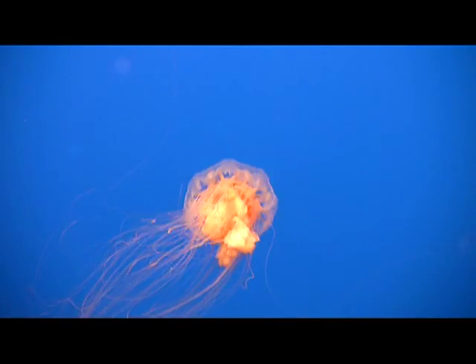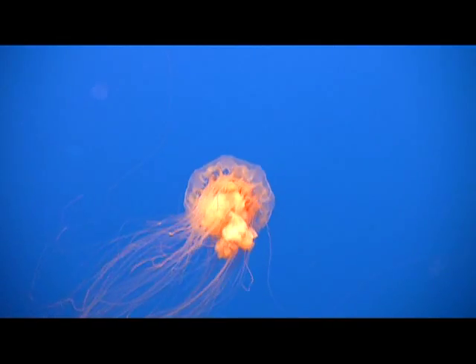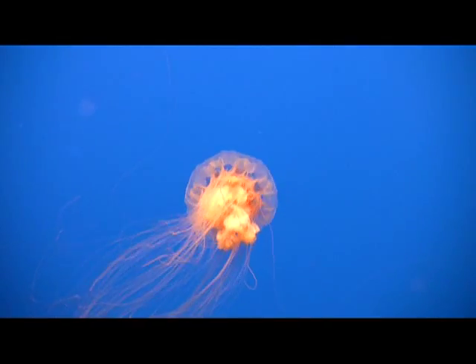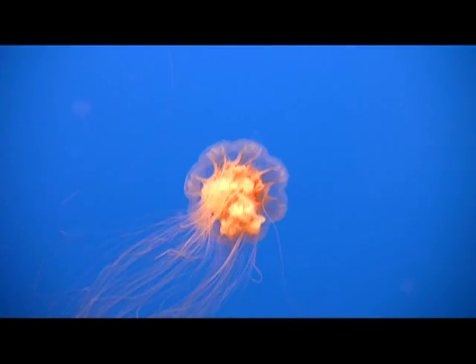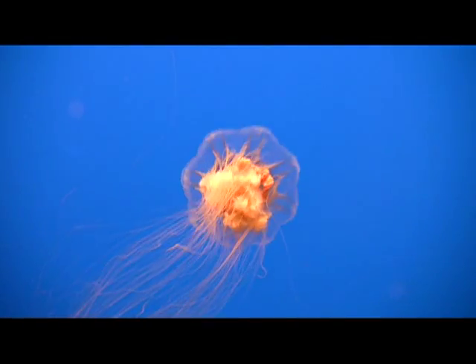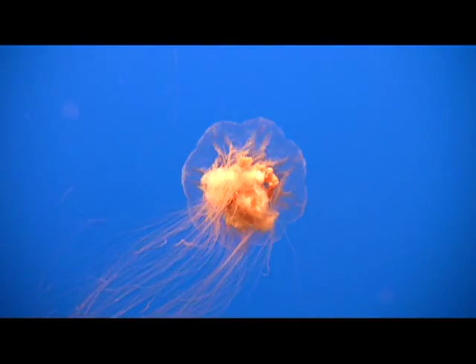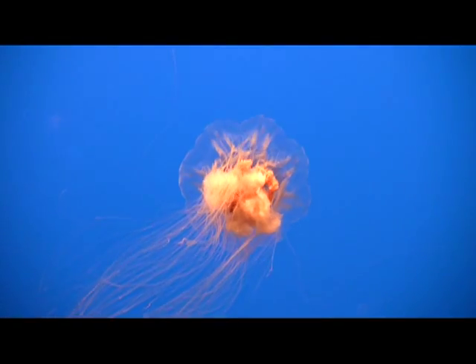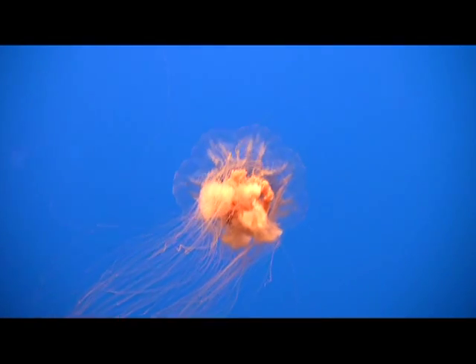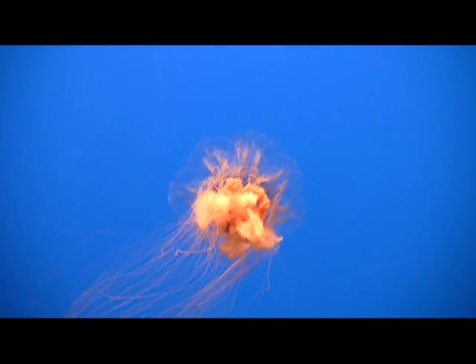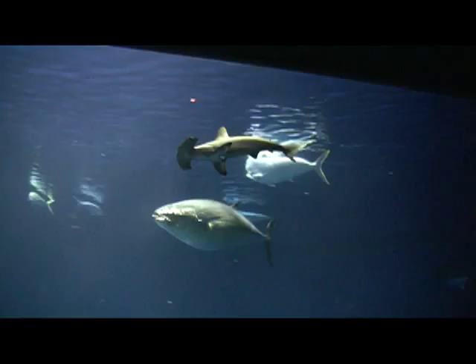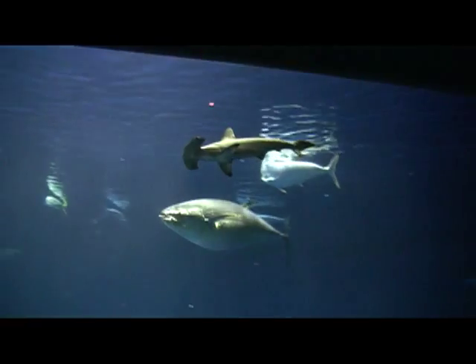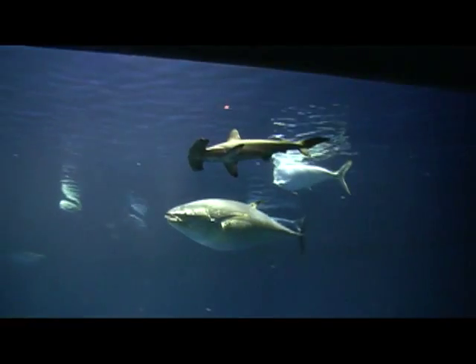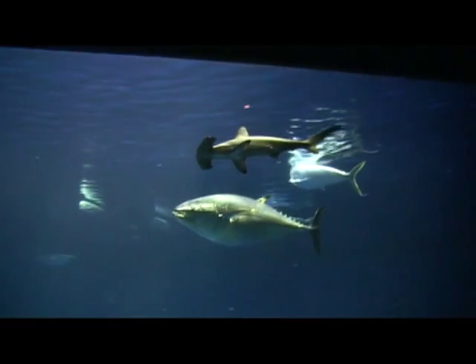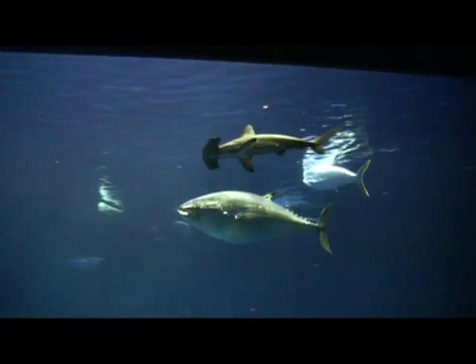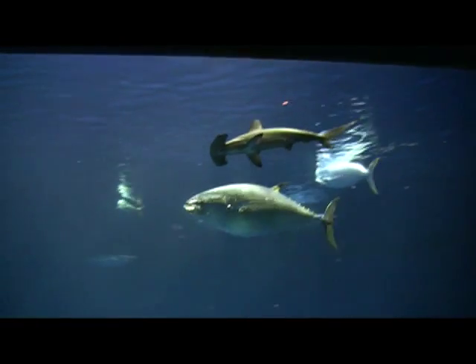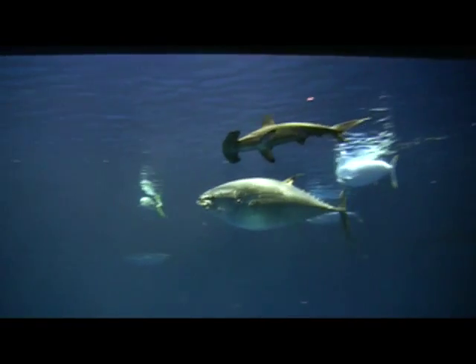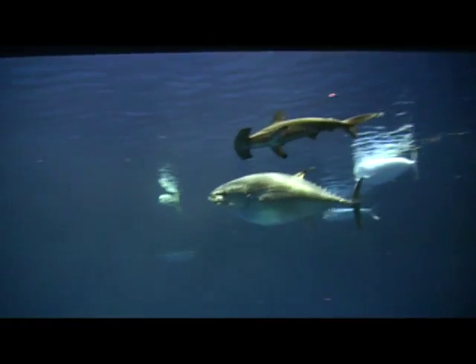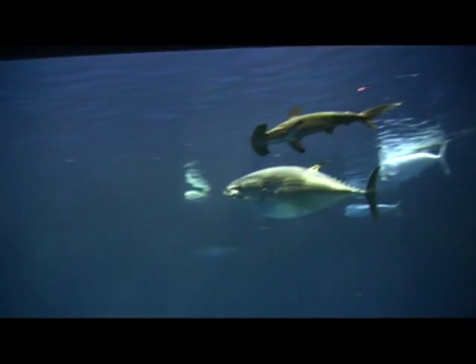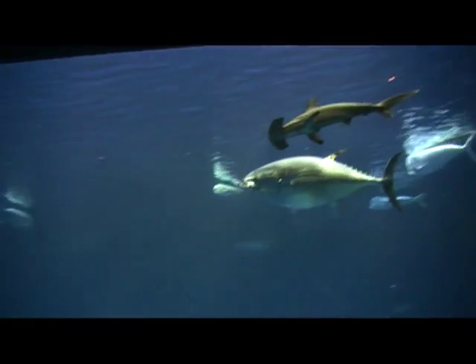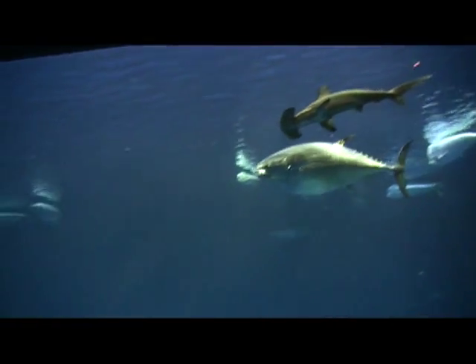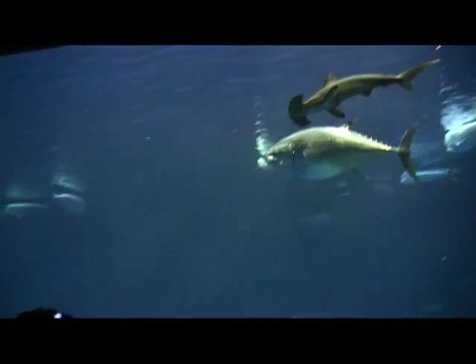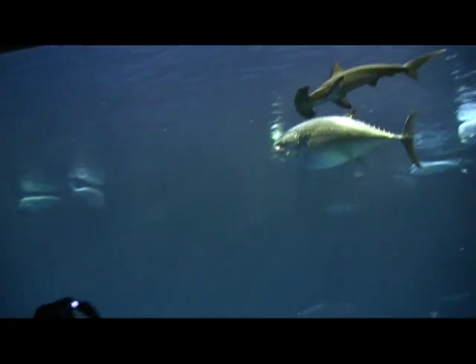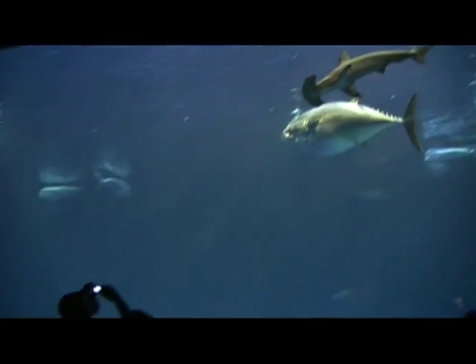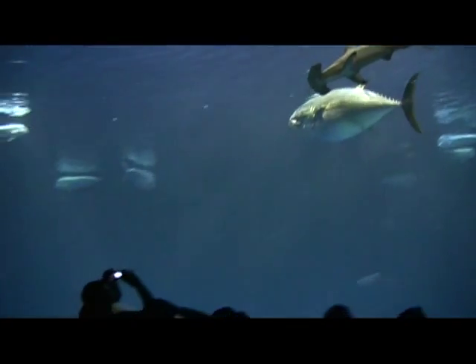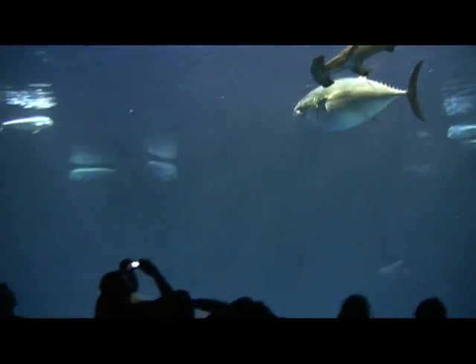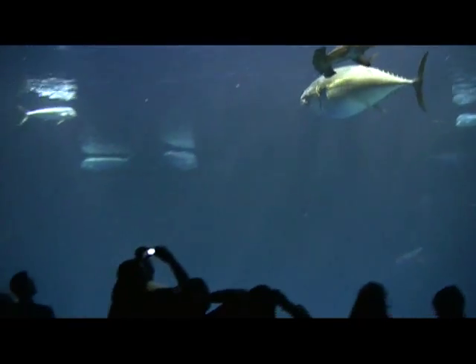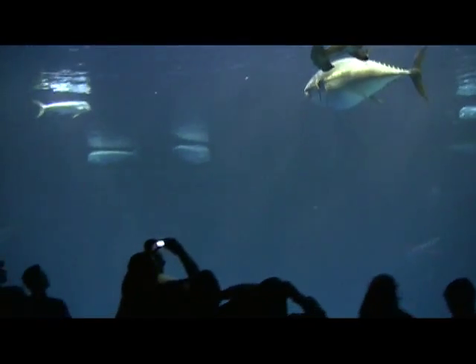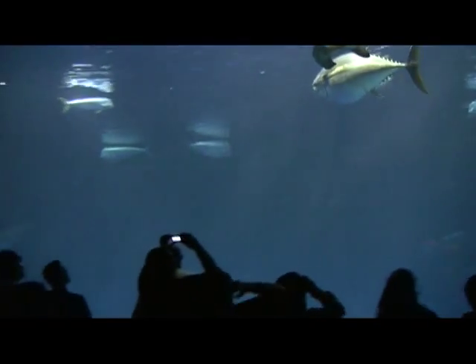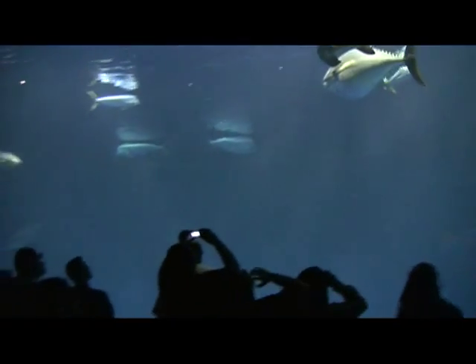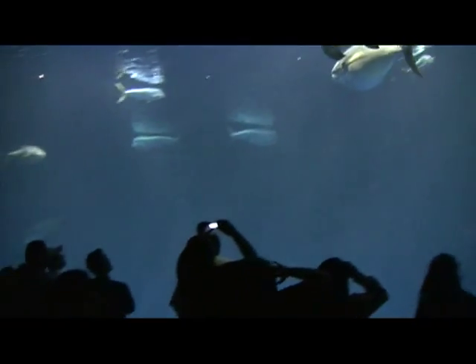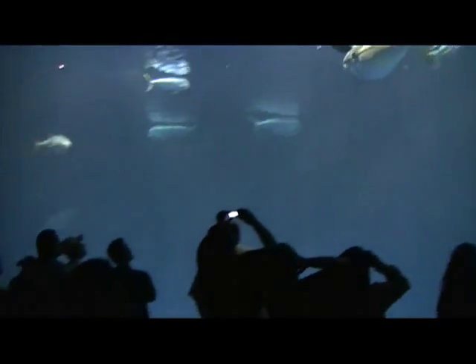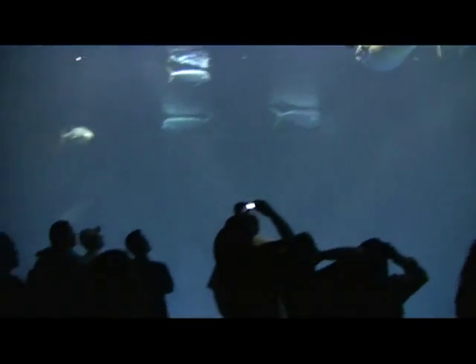I hope you've enjoyed this quick peek inside the nation's premier aquarium. I'm Veronica Hill and that's your California travel tip.